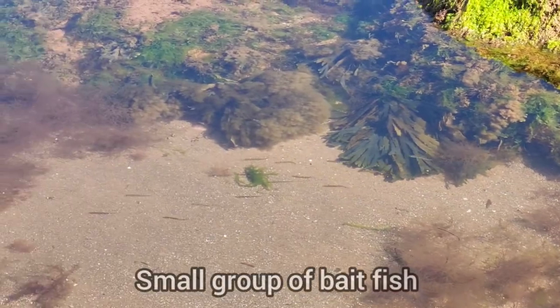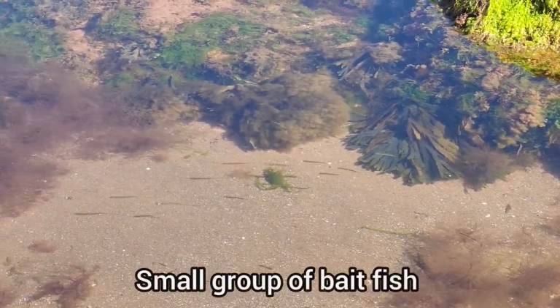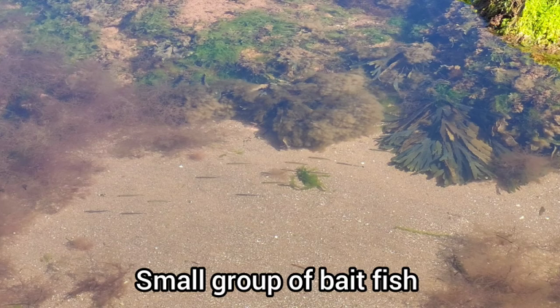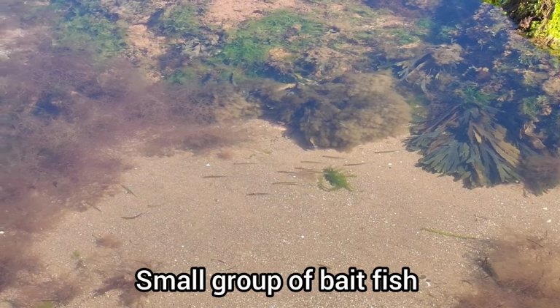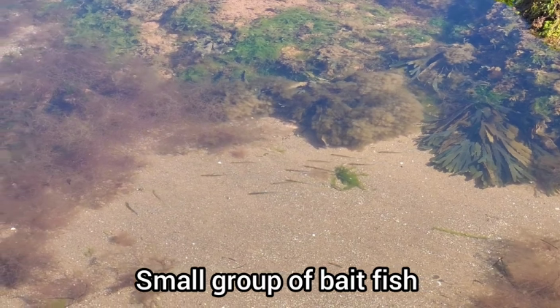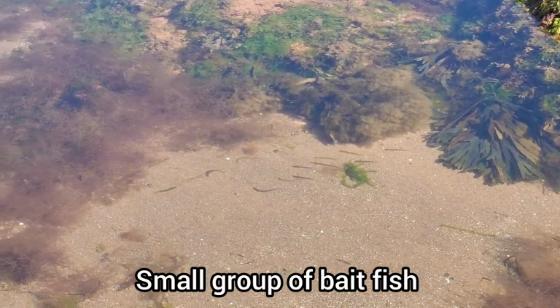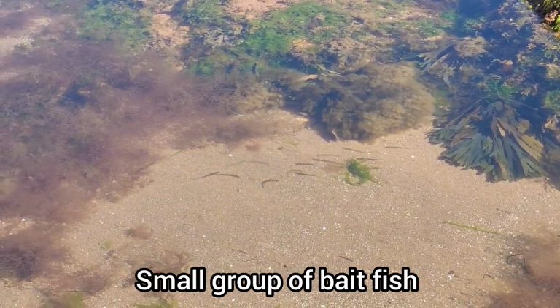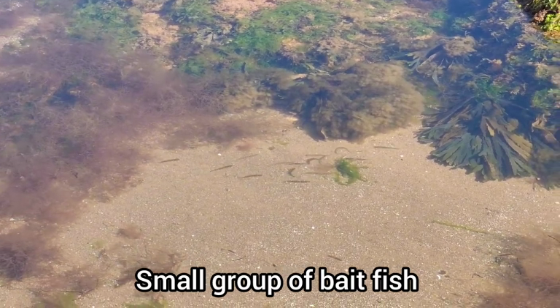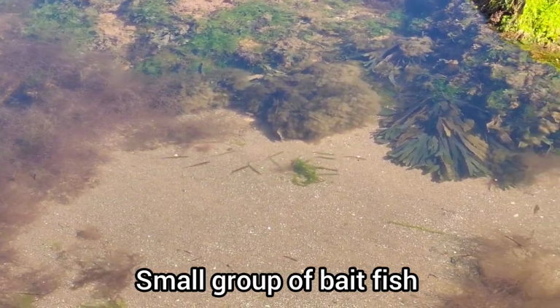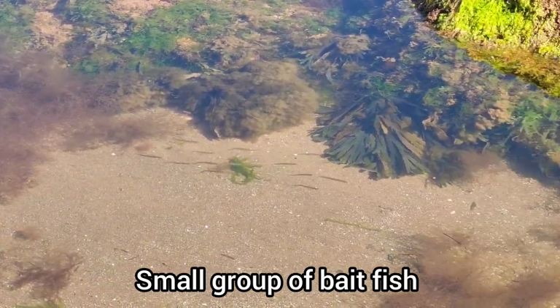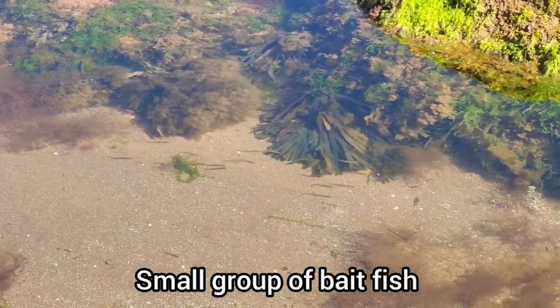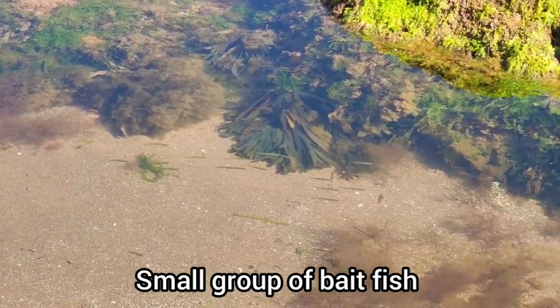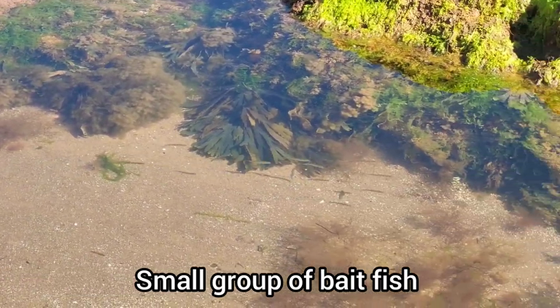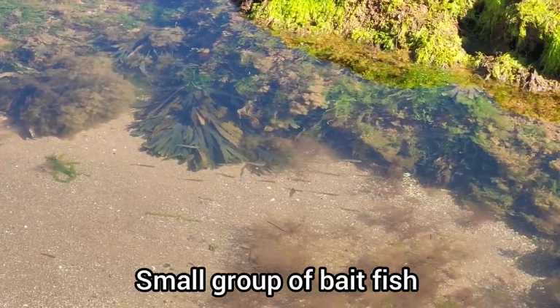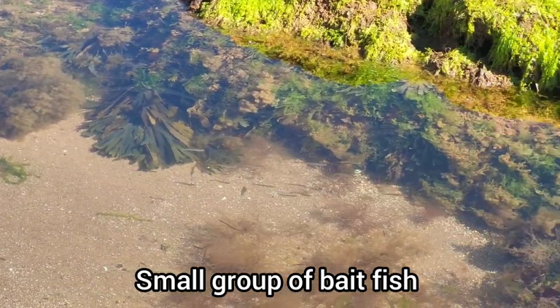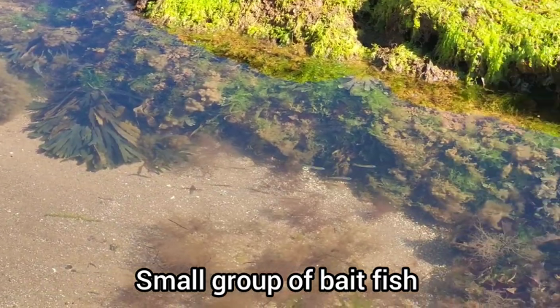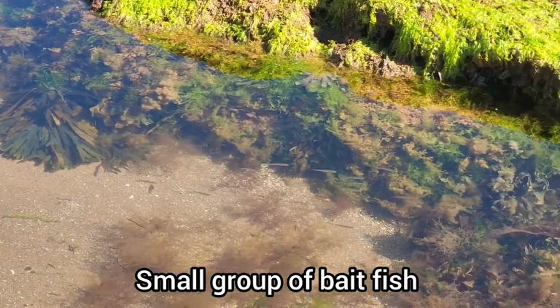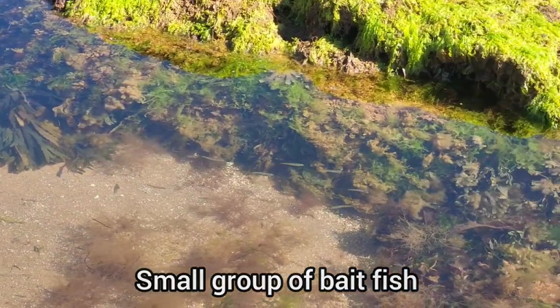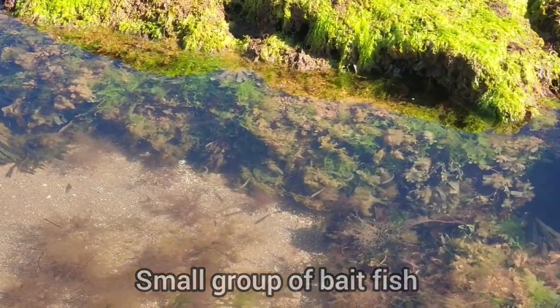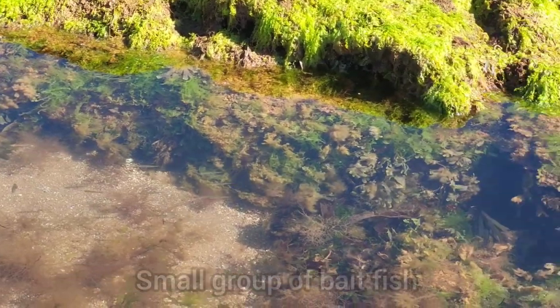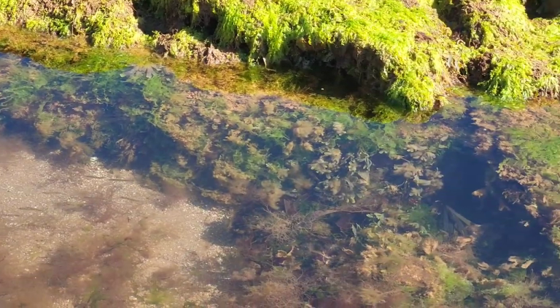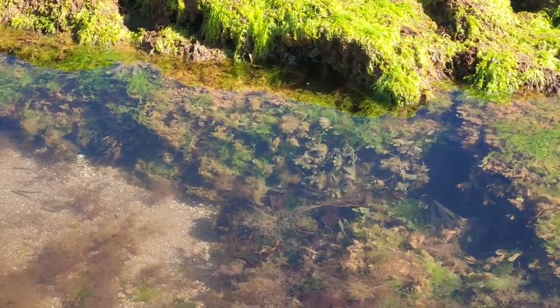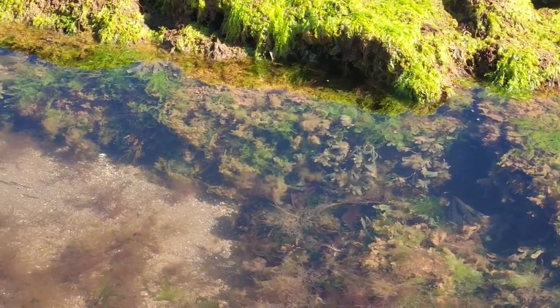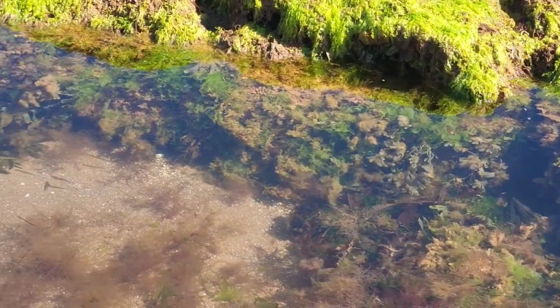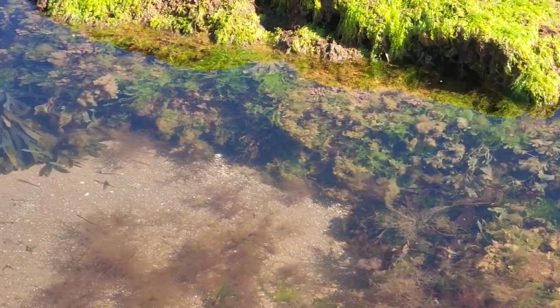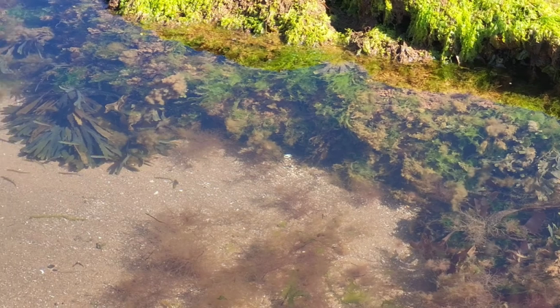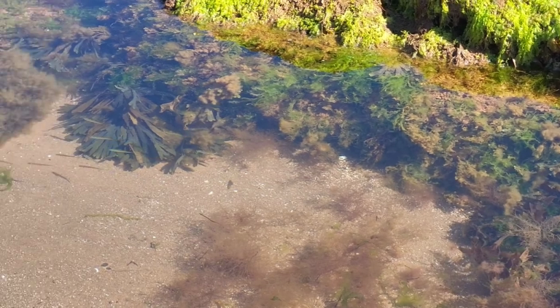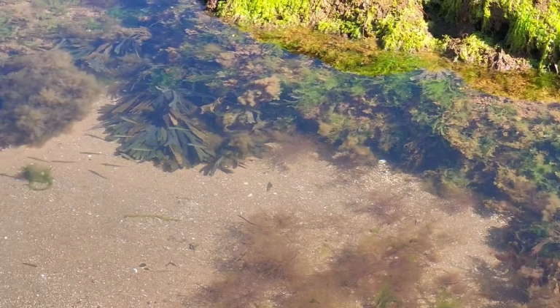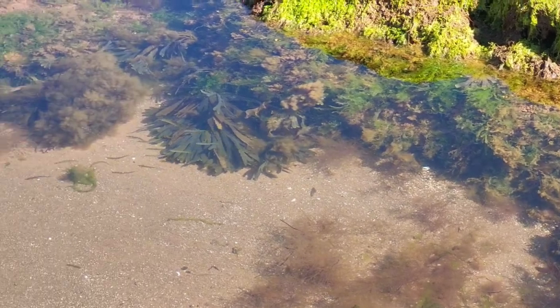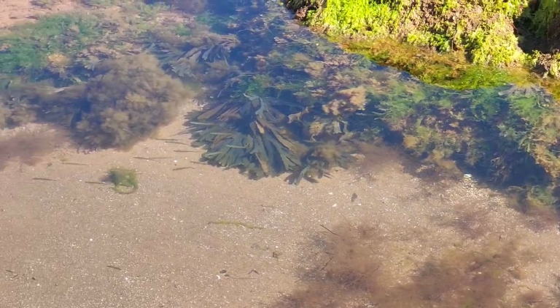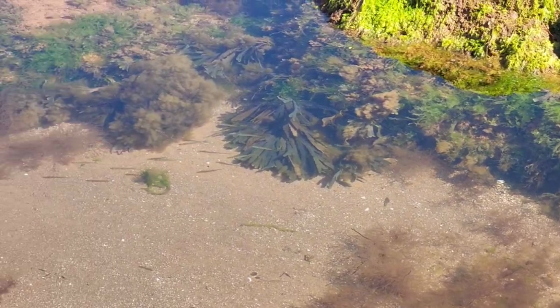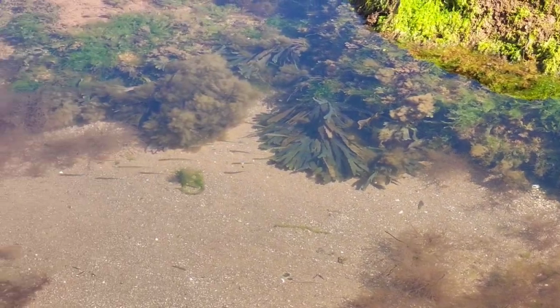There are lots of small bait fish in the rock pools at this time of year, but I wasn't close enough to see what specific species these guys were.